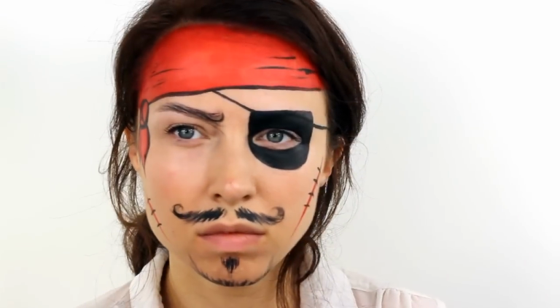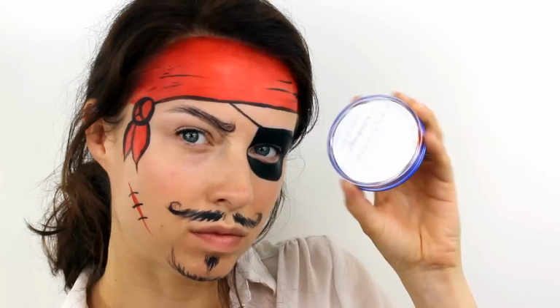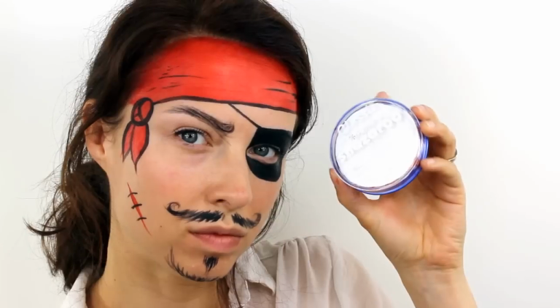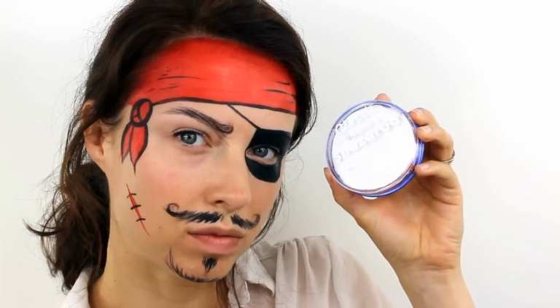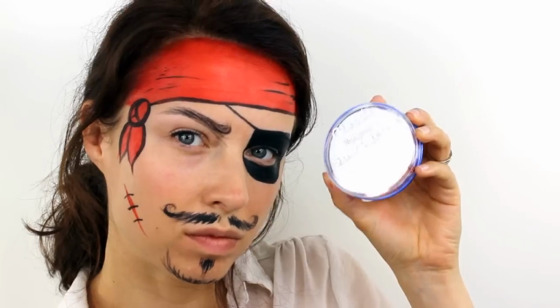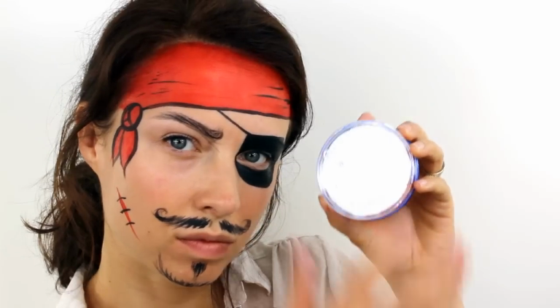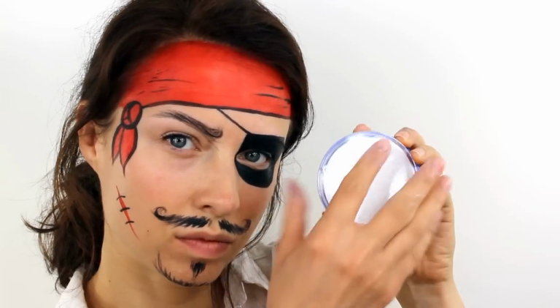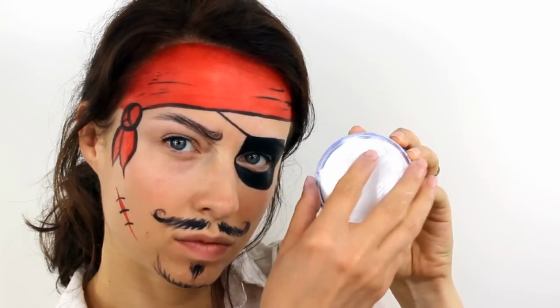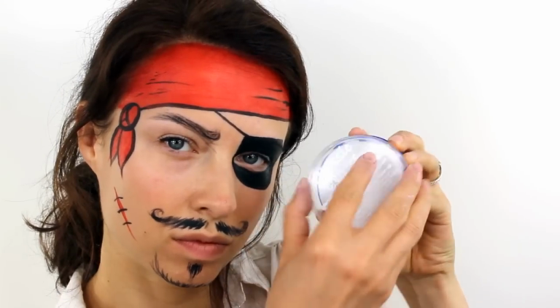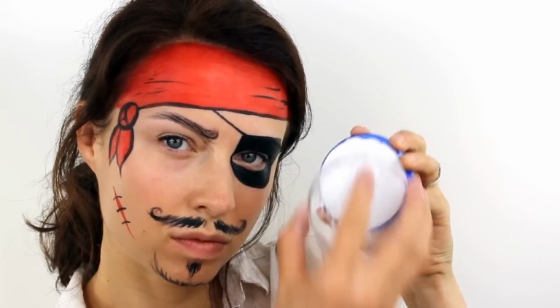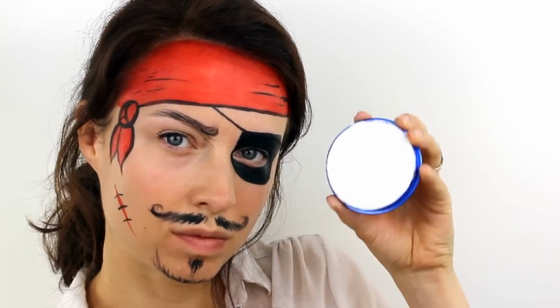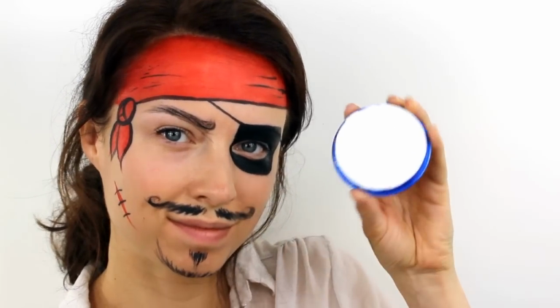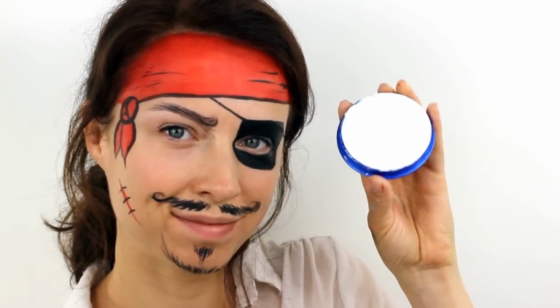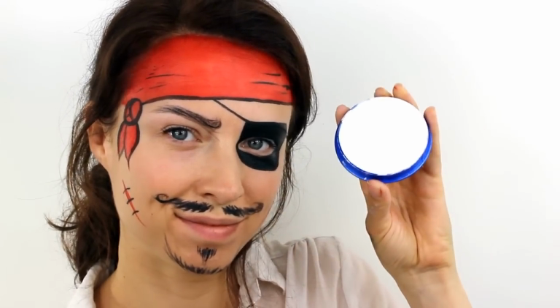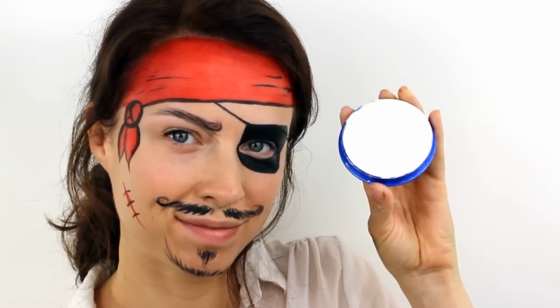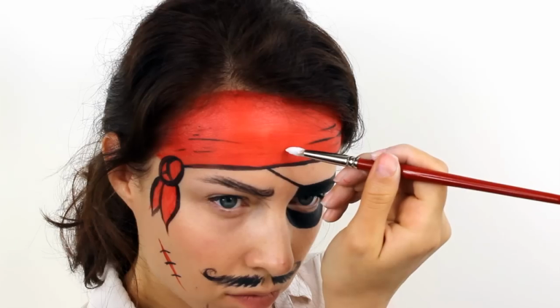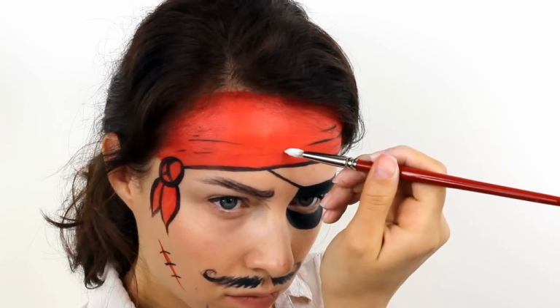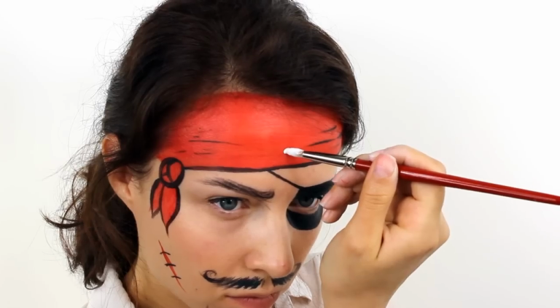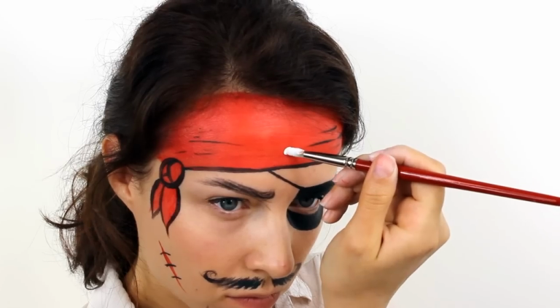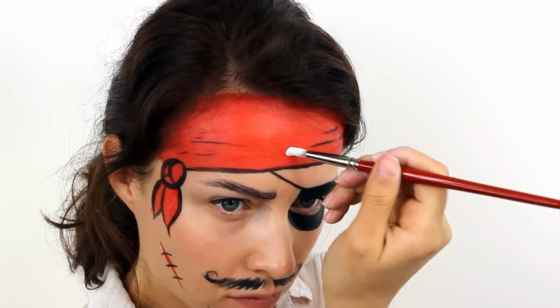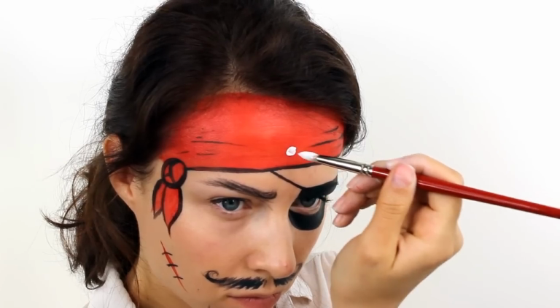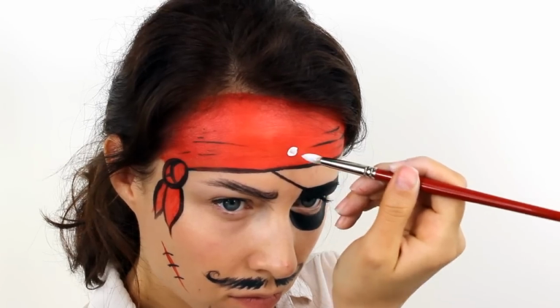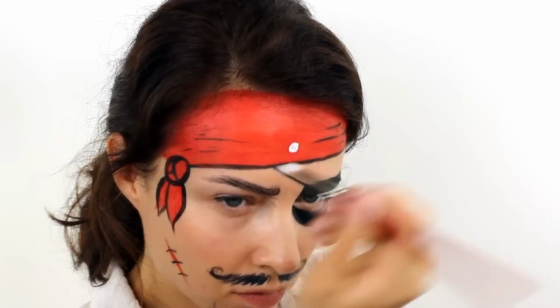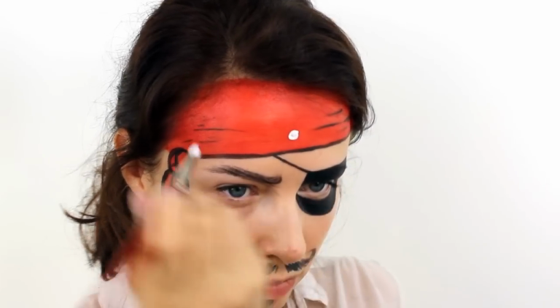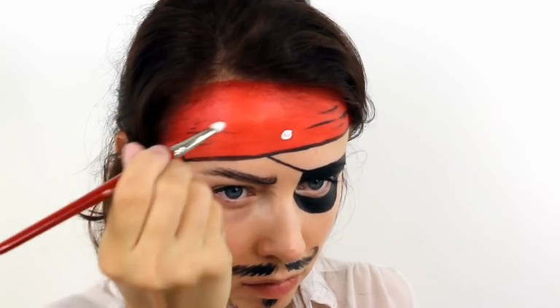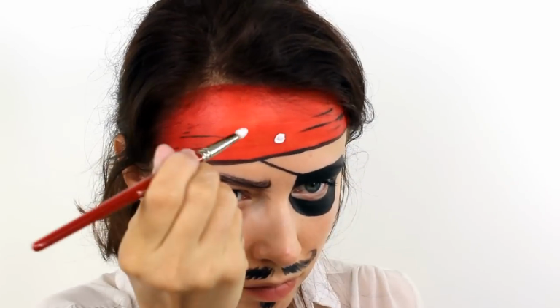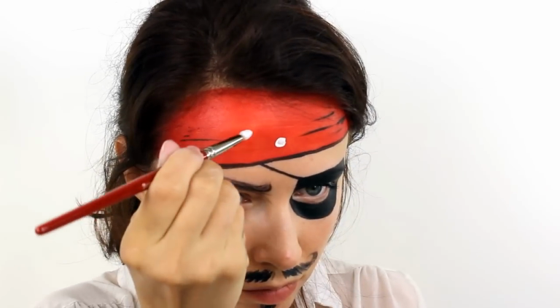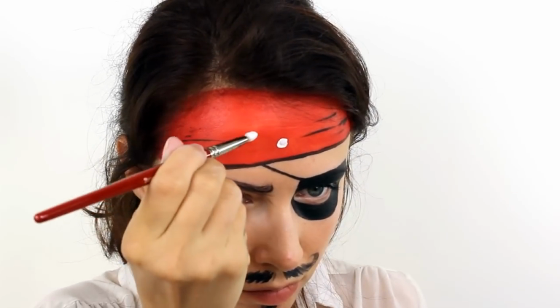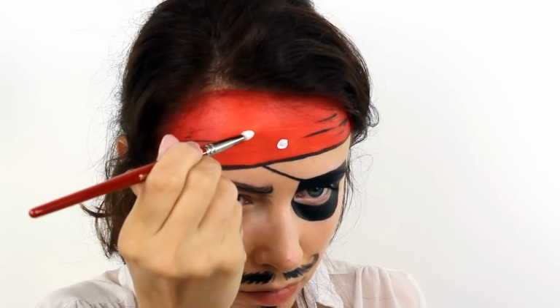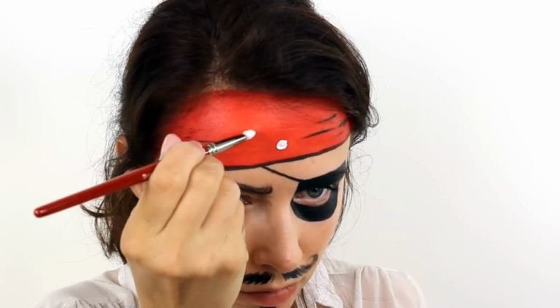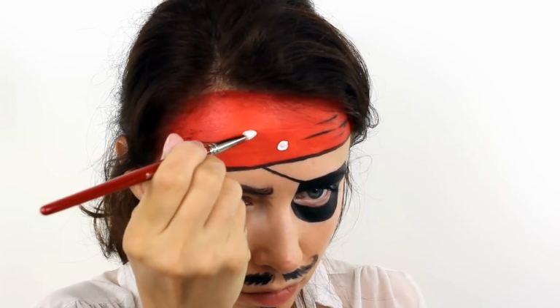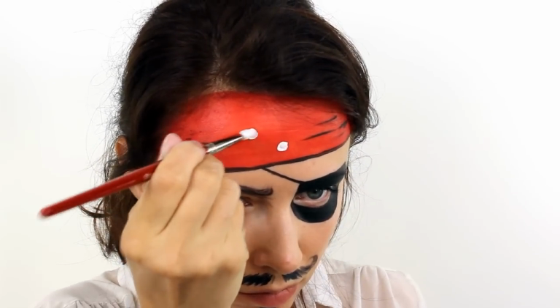And then finally switch to a white face paint and add in a few dots across the top of the bandana.